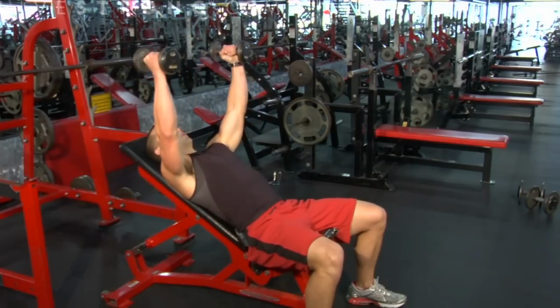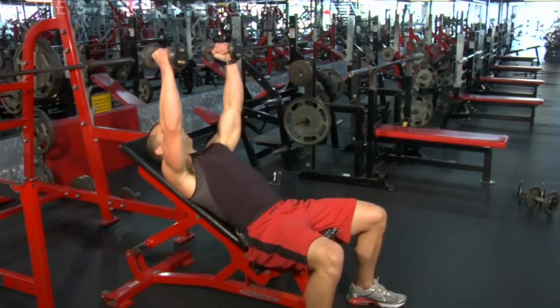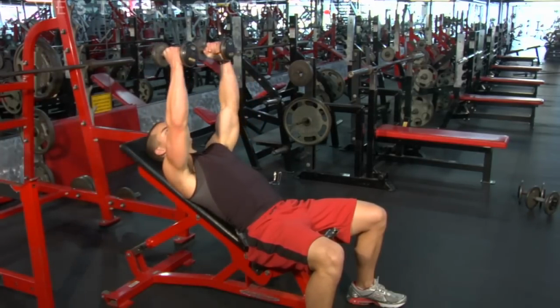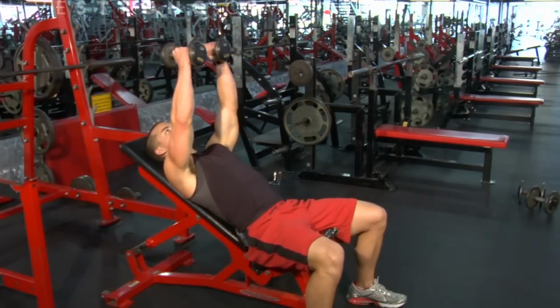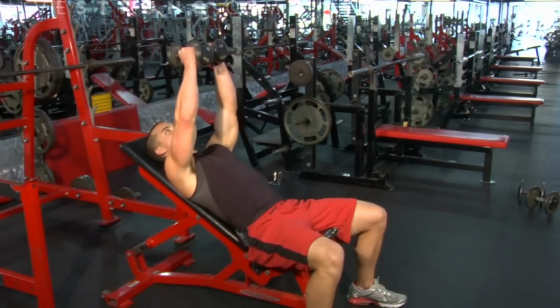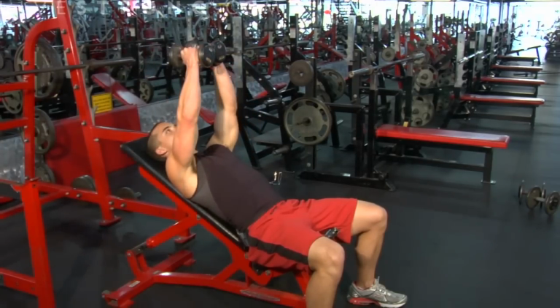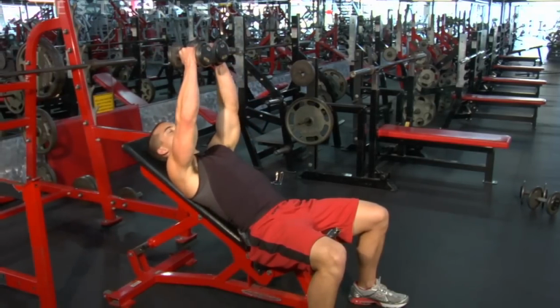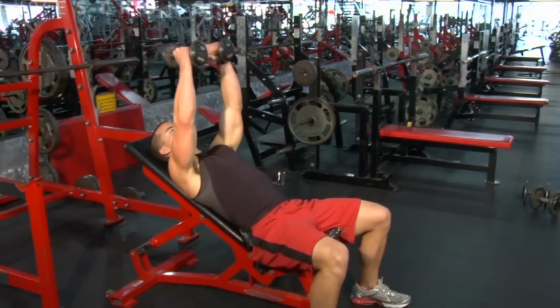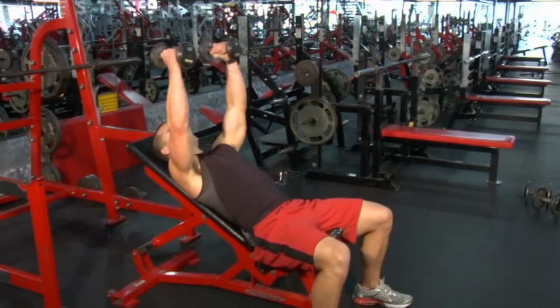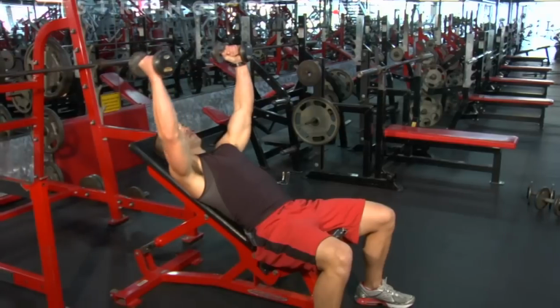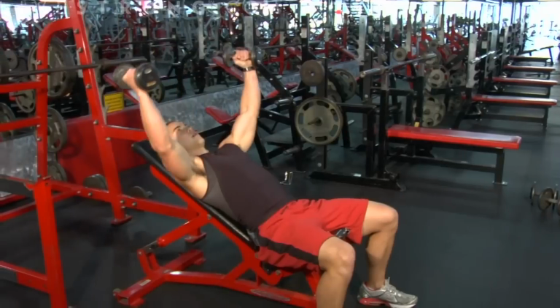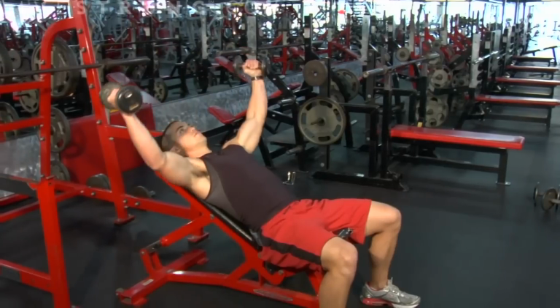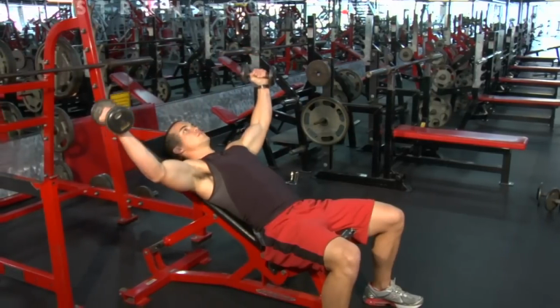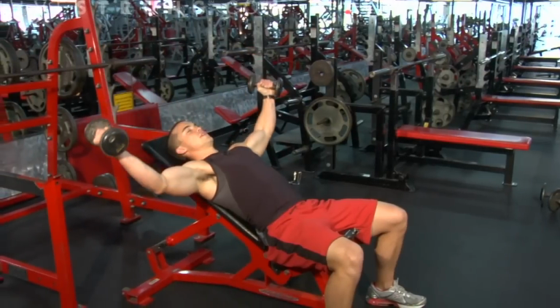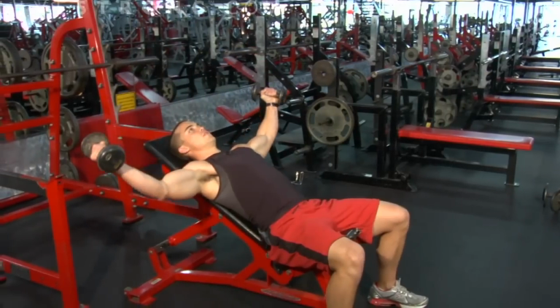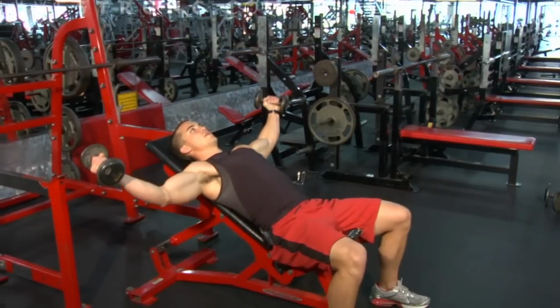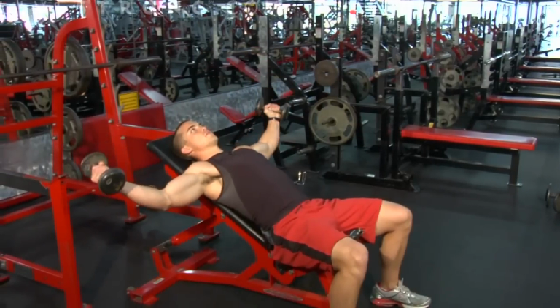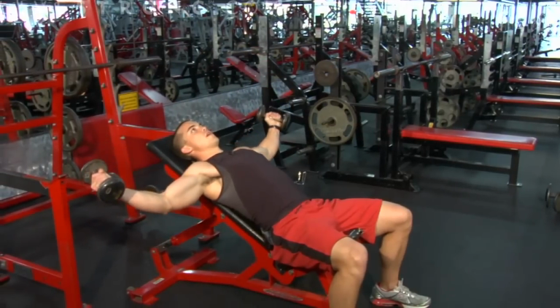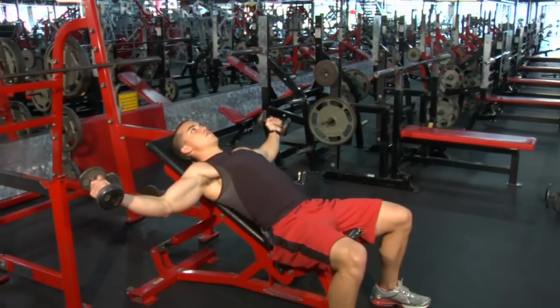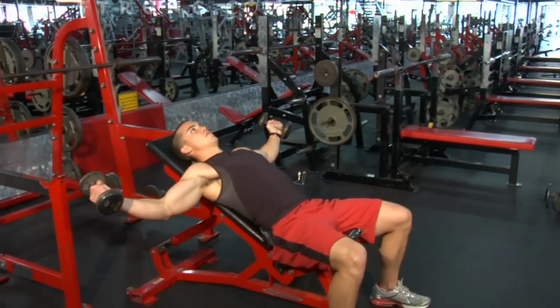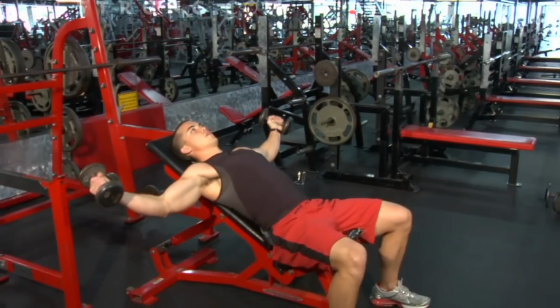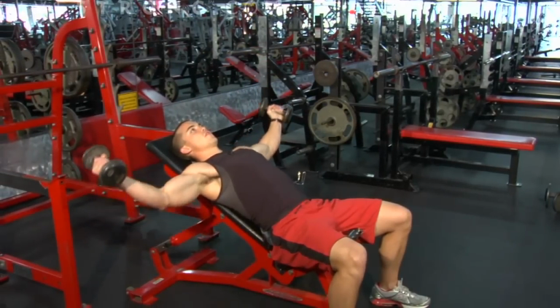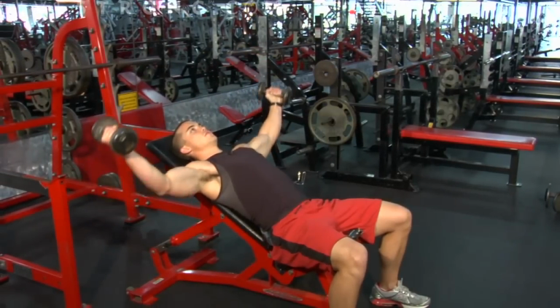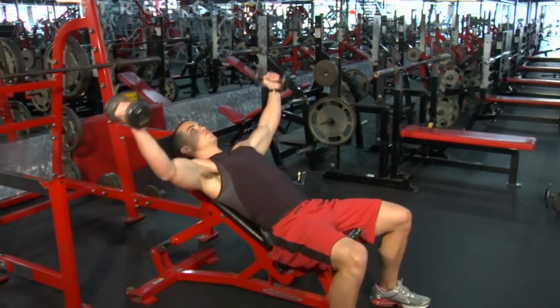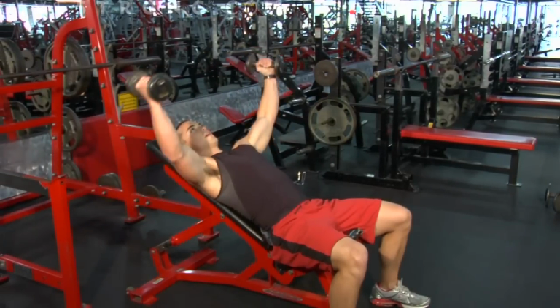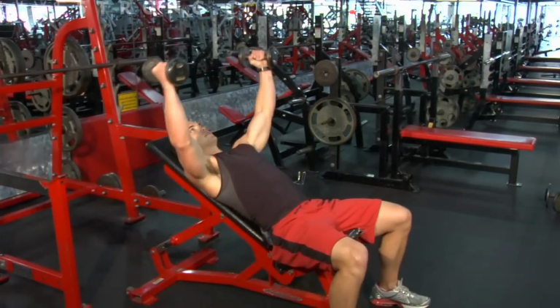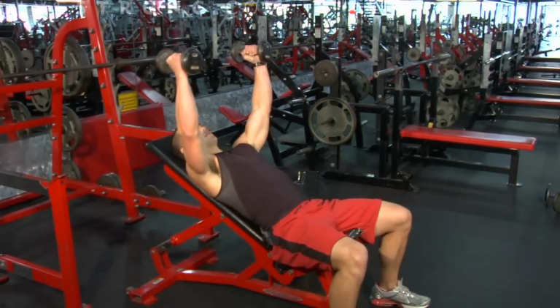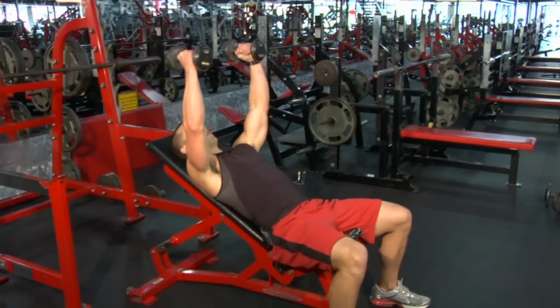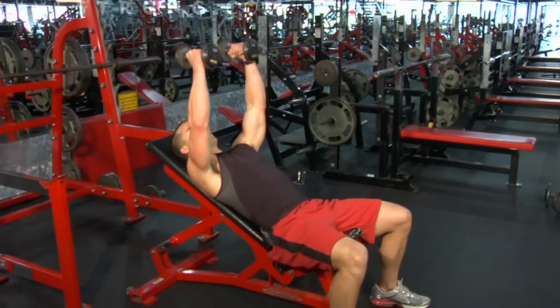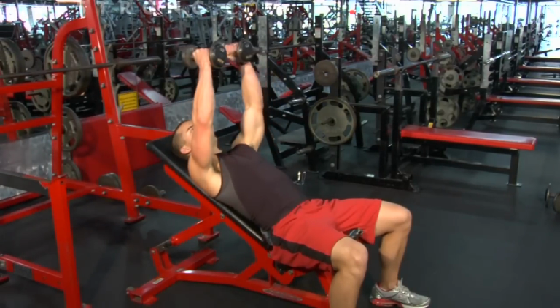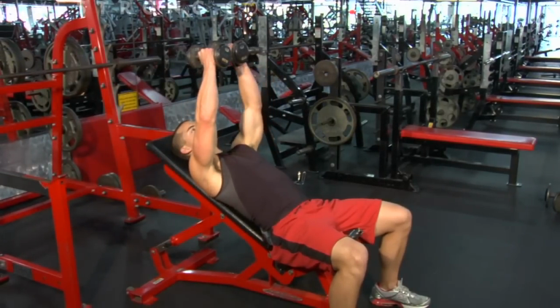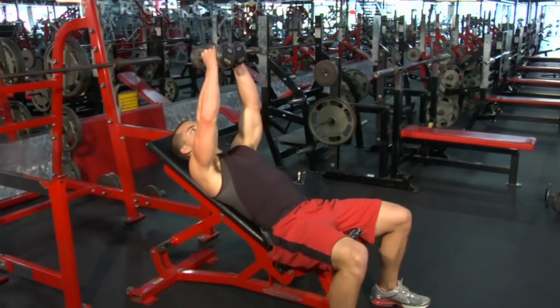Notice I'm not jerking the weights around, slinging the weights around, going too fast or going too slow.